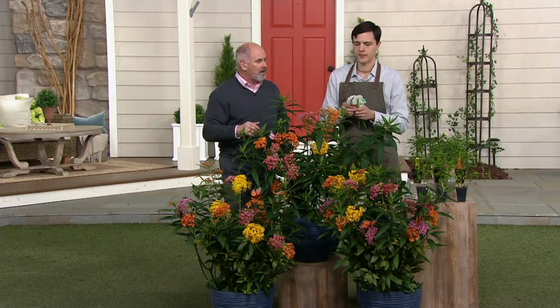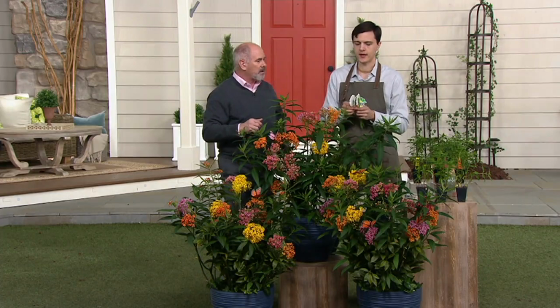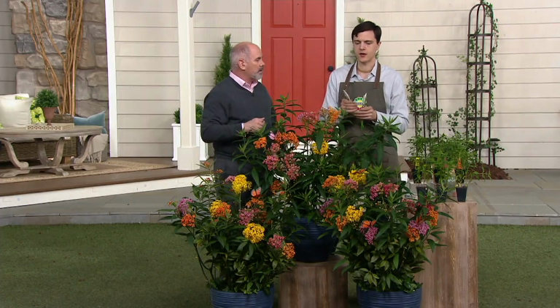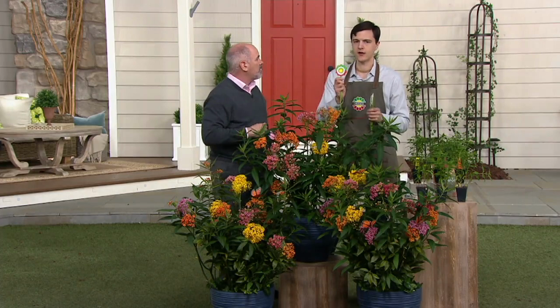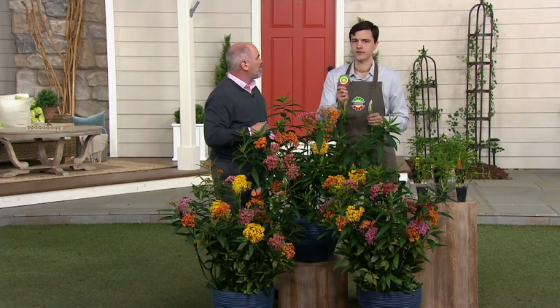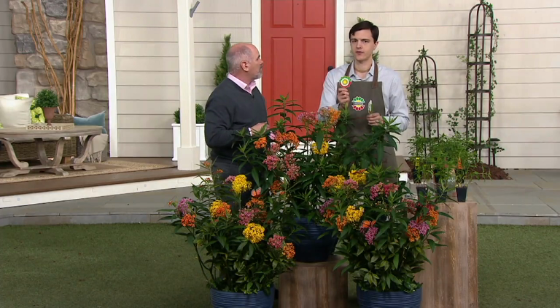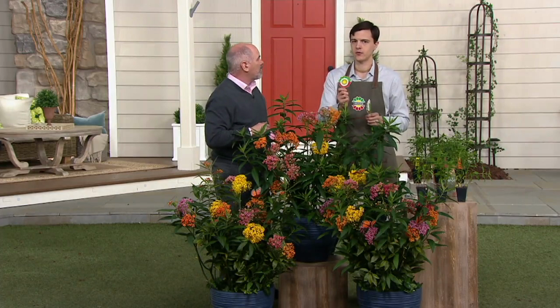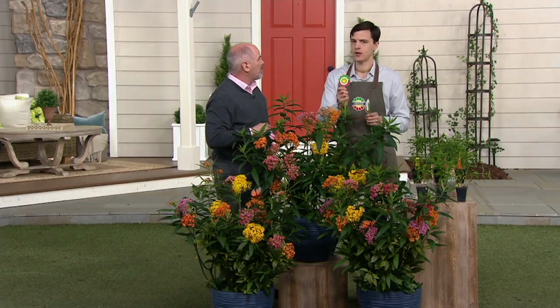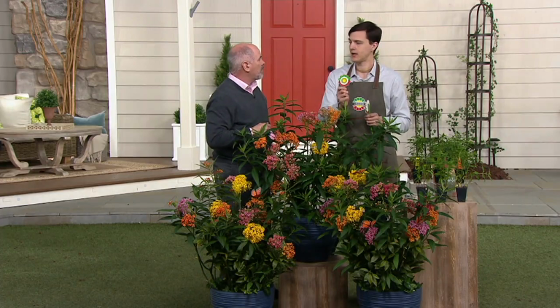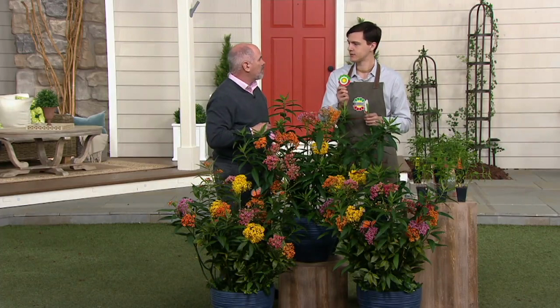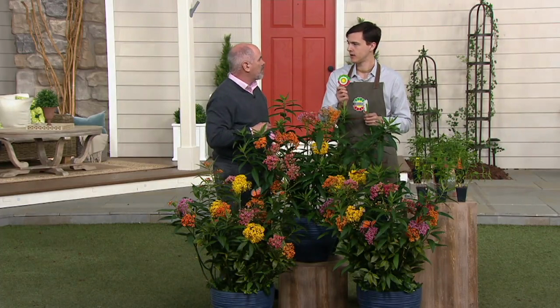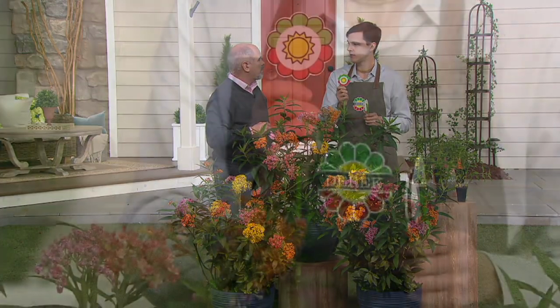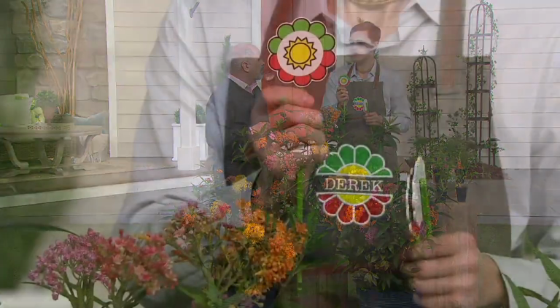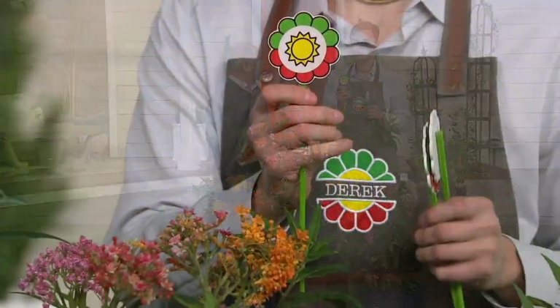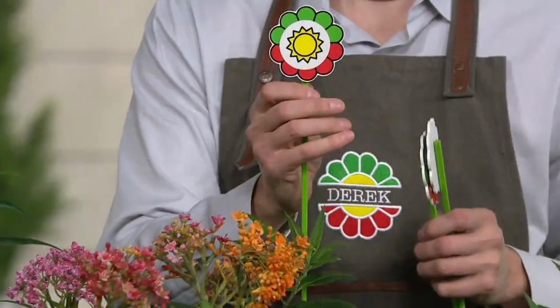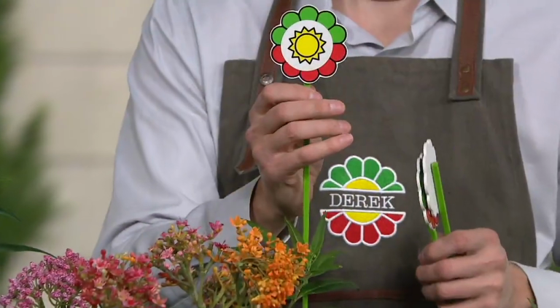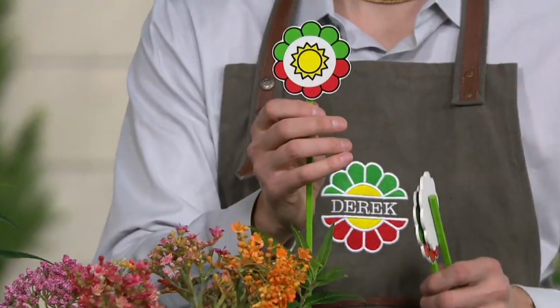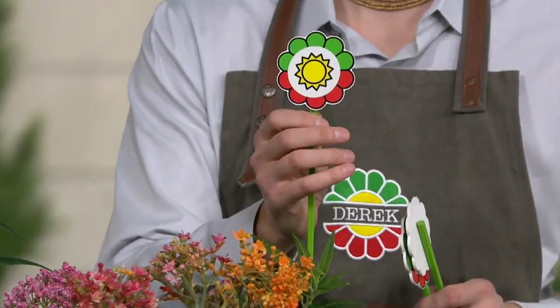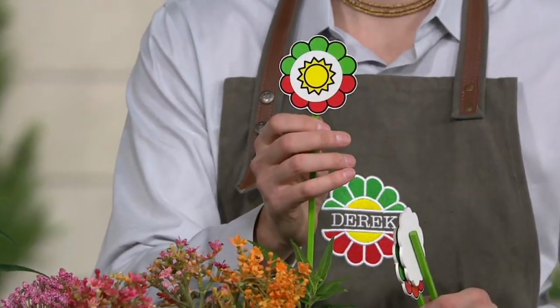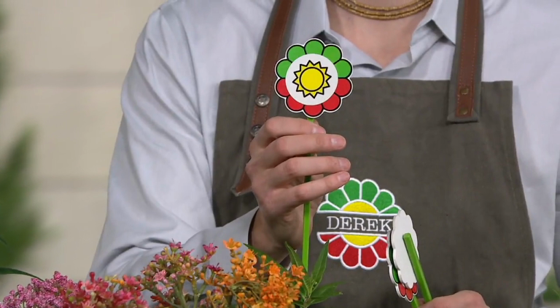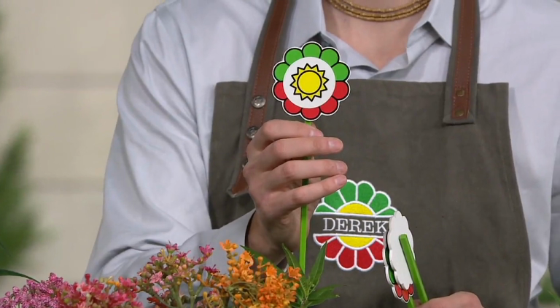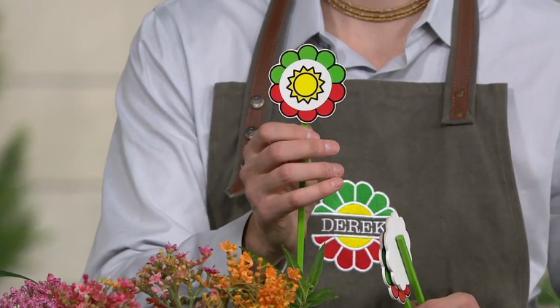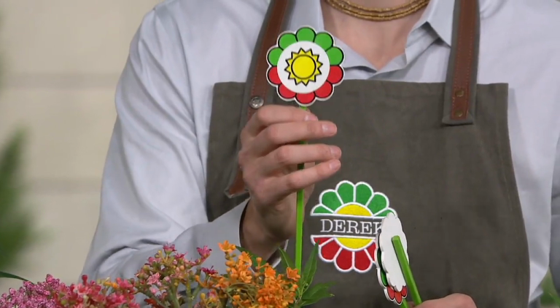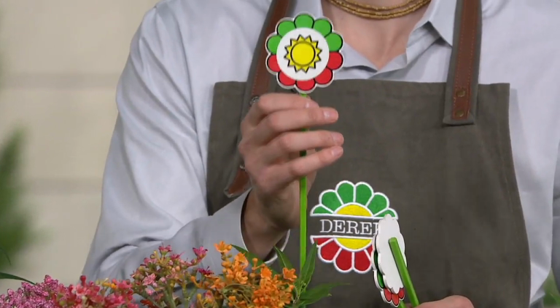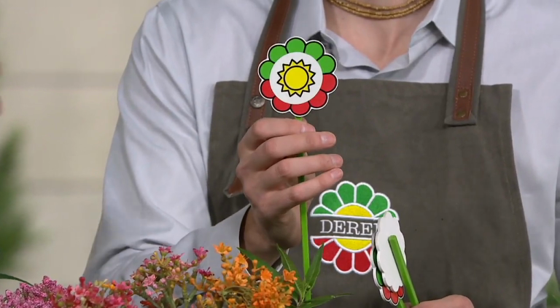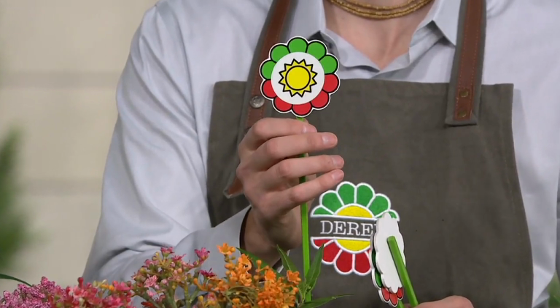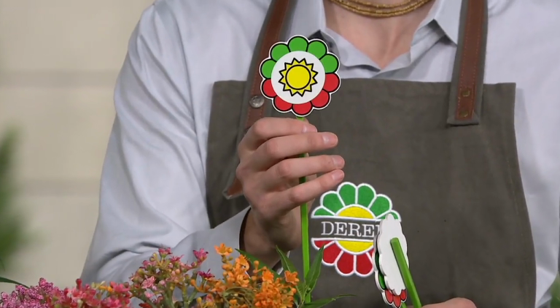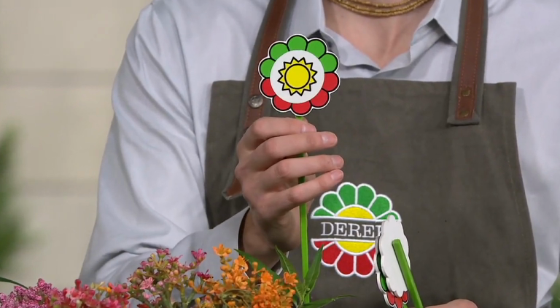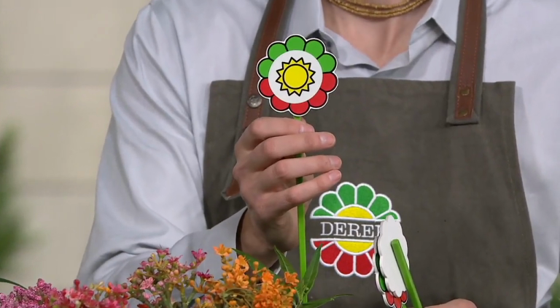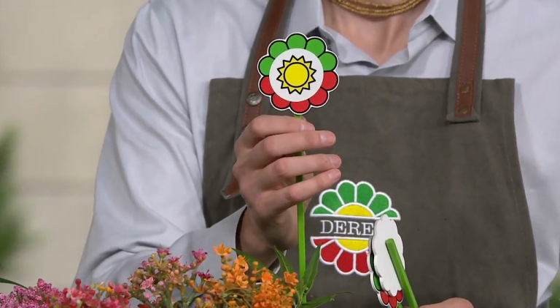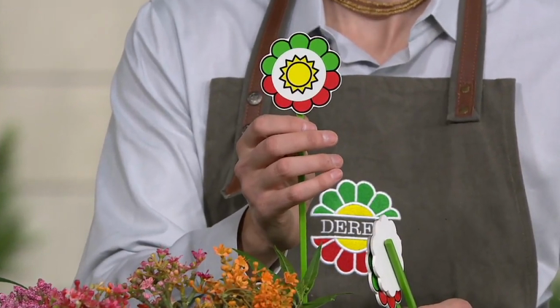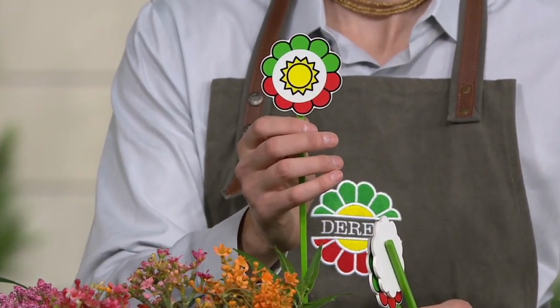Full hot sun is going to produce tons of those flowers, so put them in areas where other flowers may not thrive.